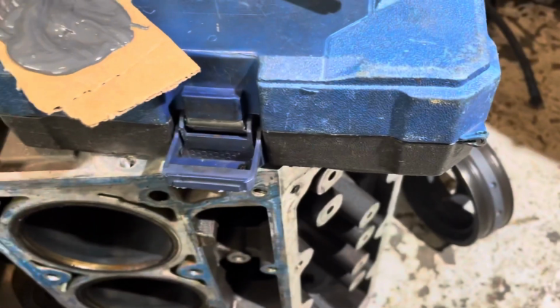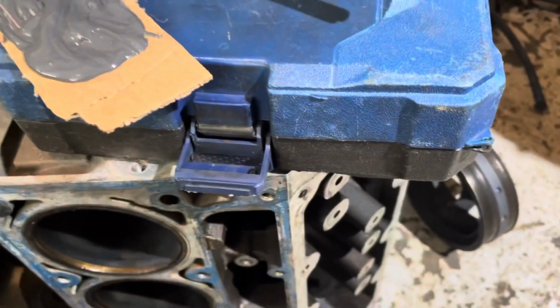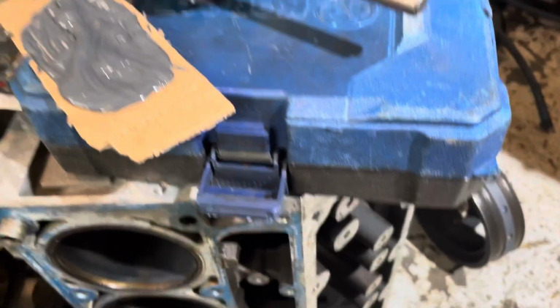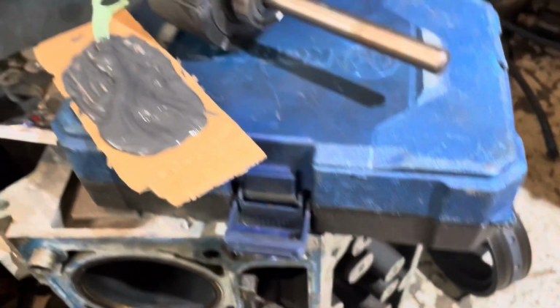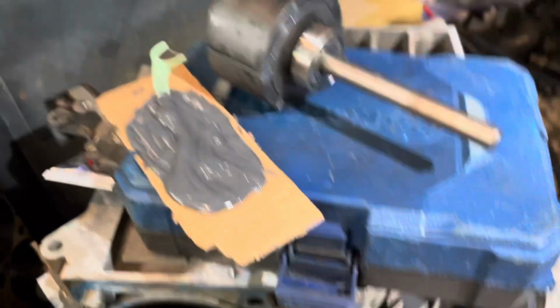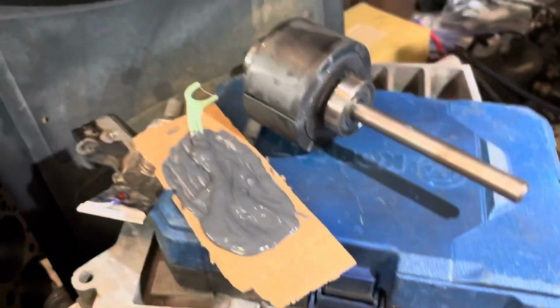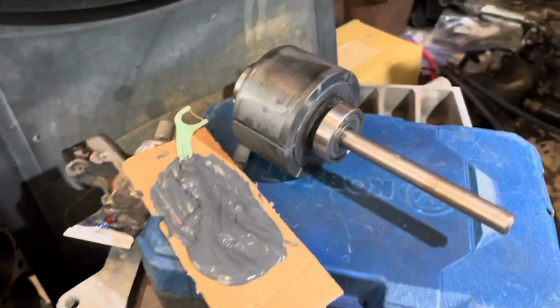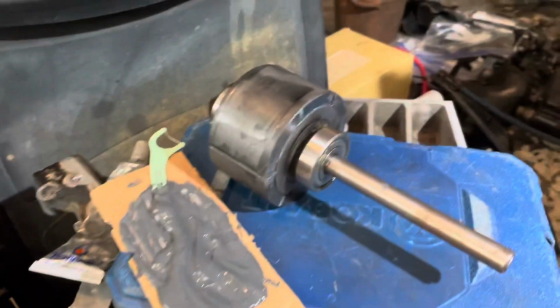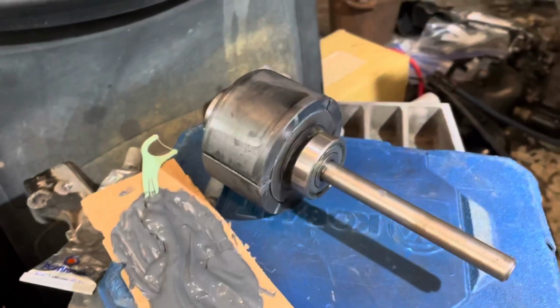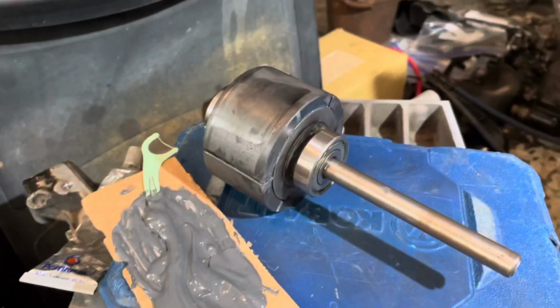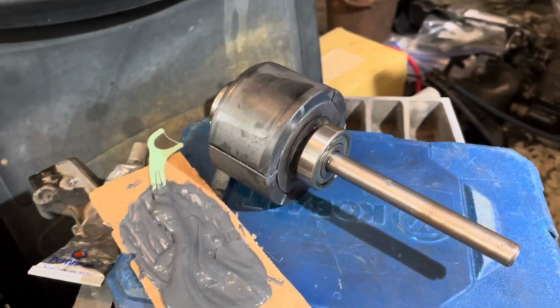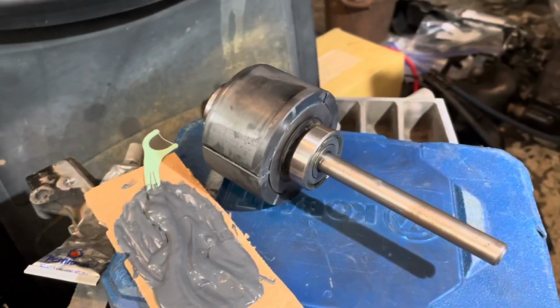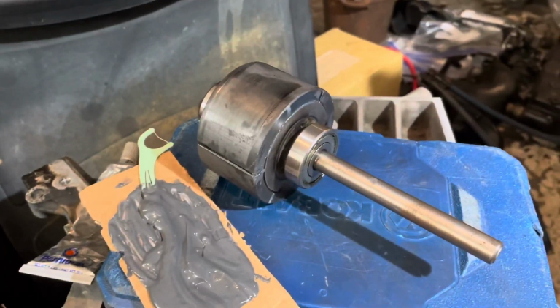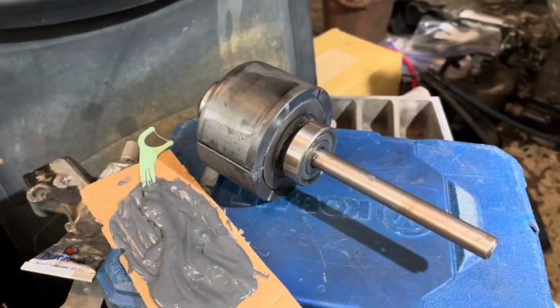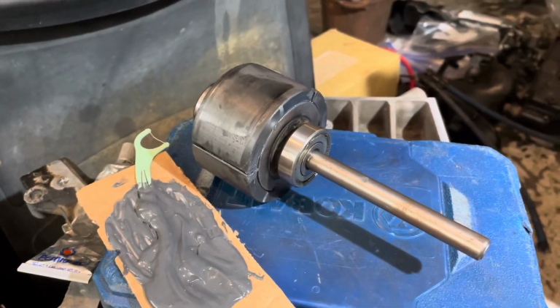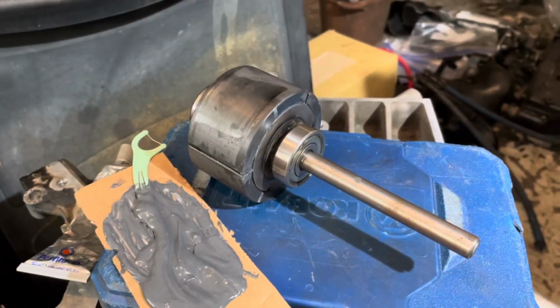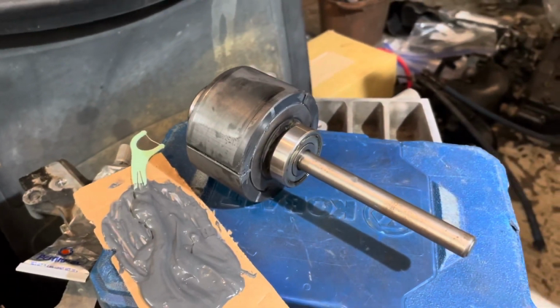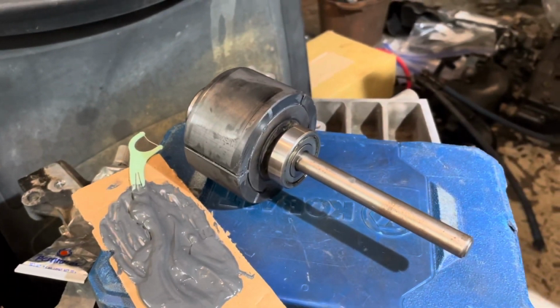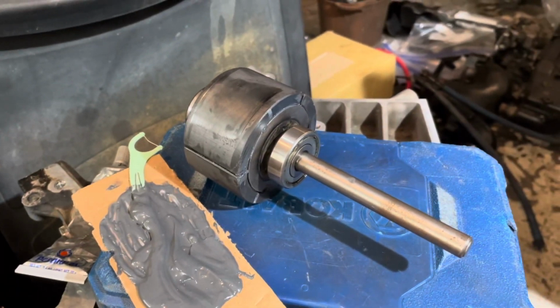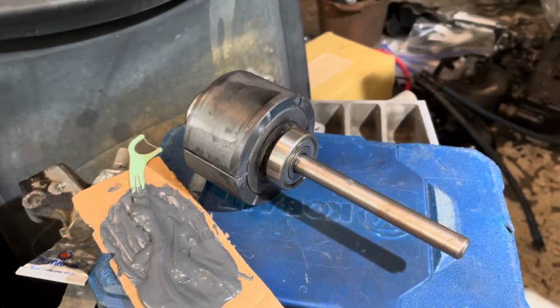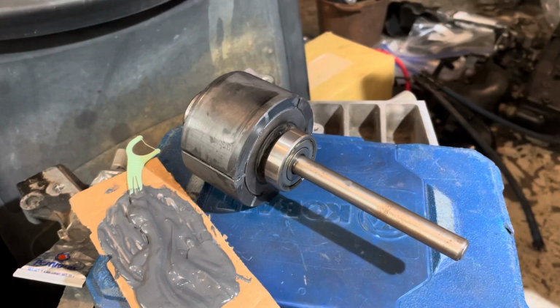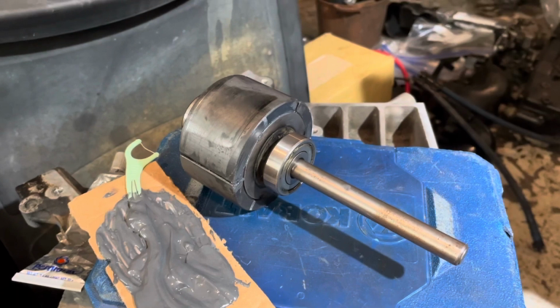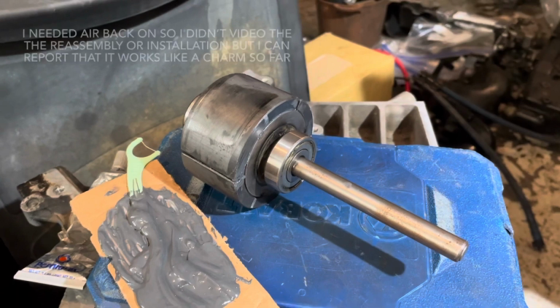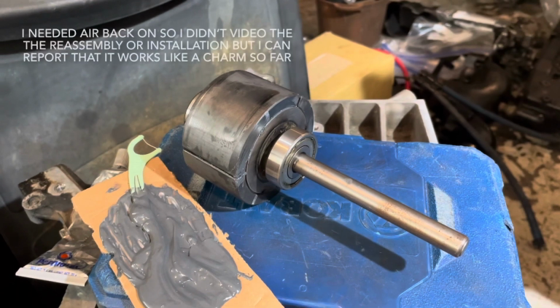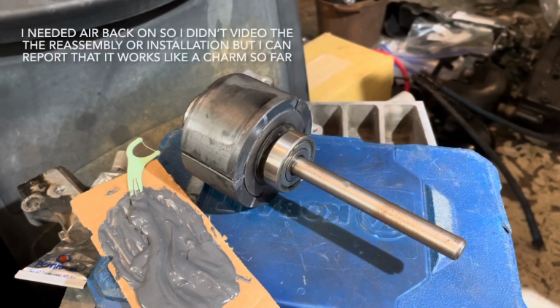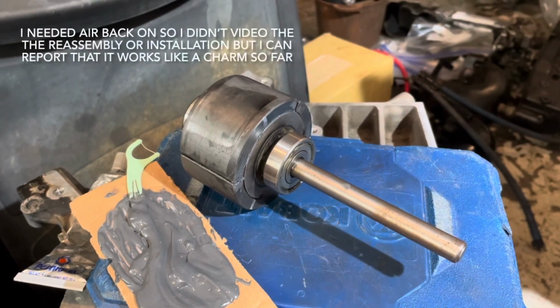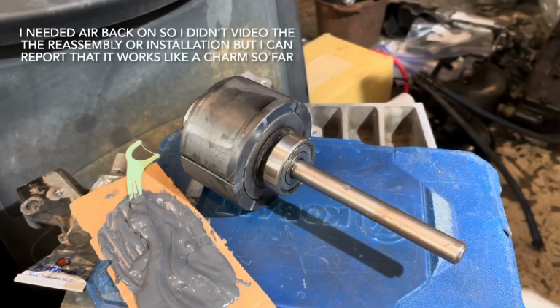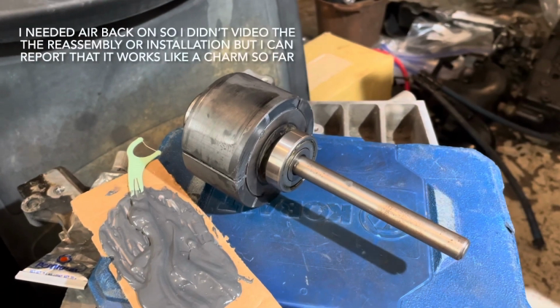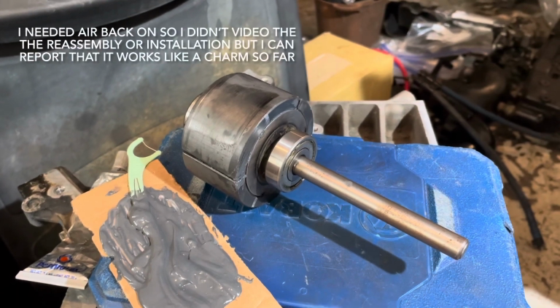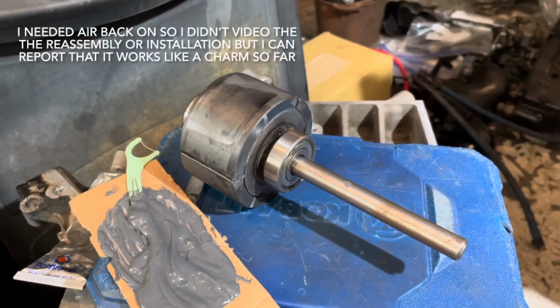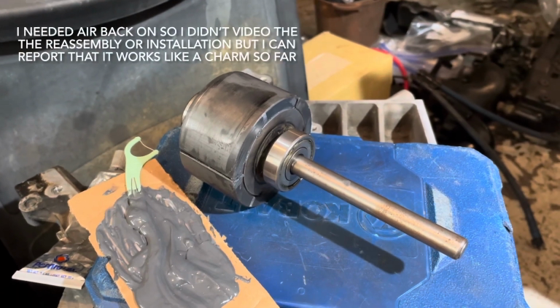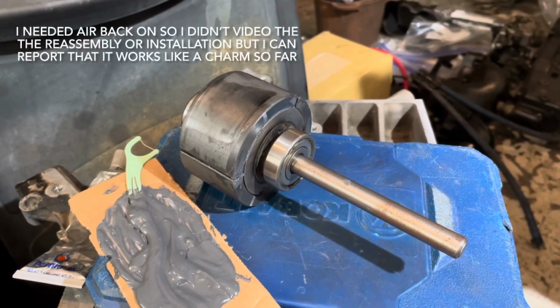That's my repair. I'll show the reassembly of this thing when I get it back in place.